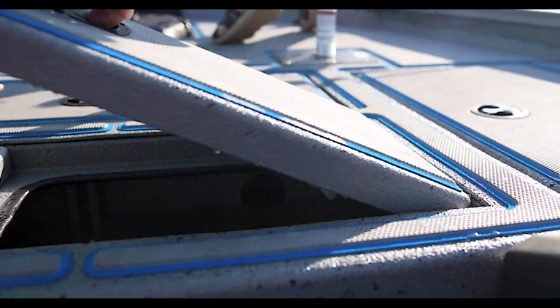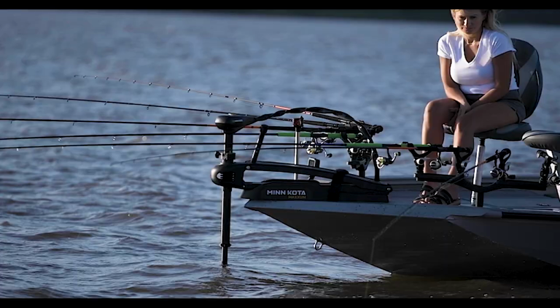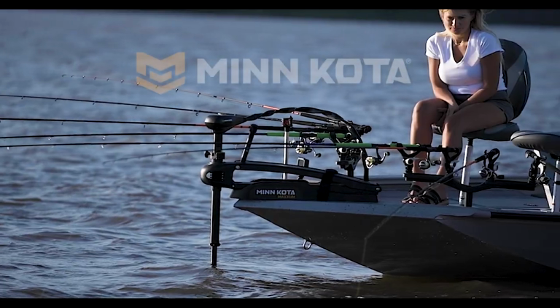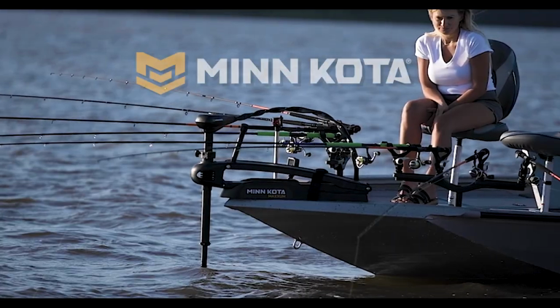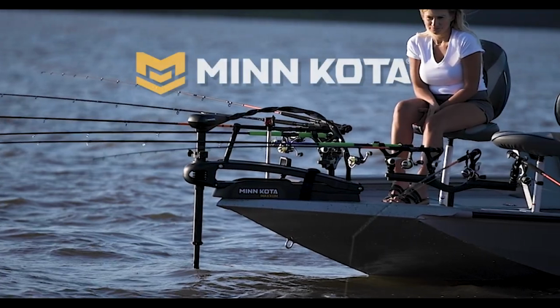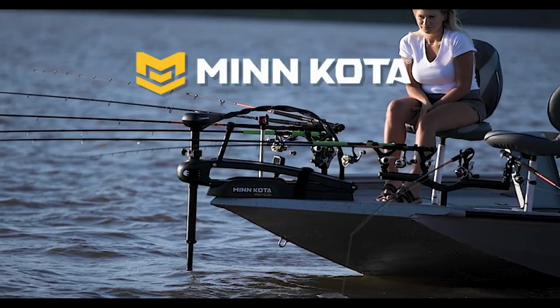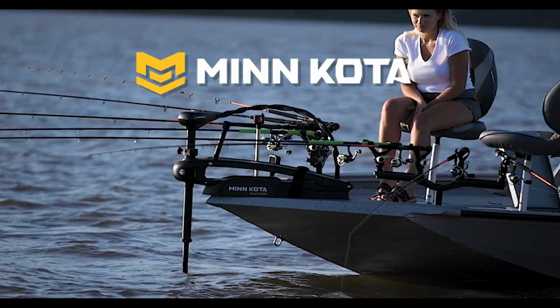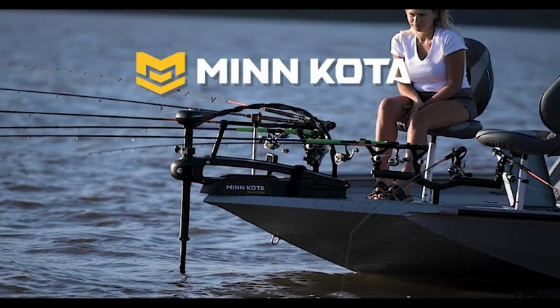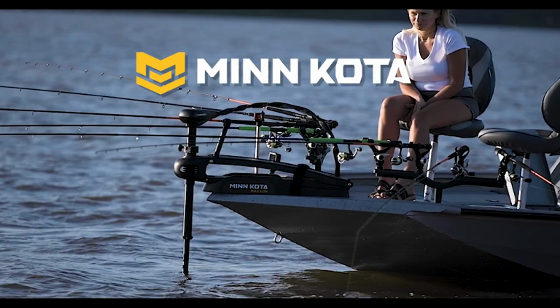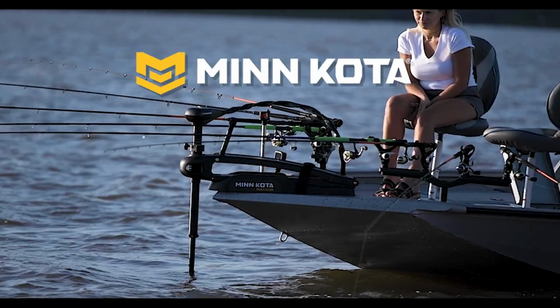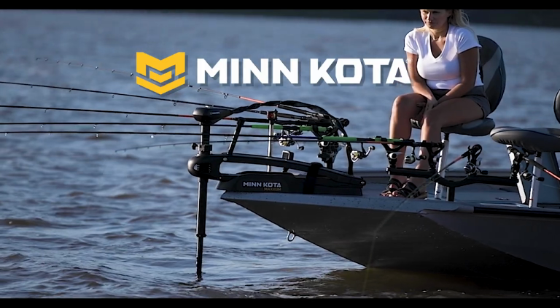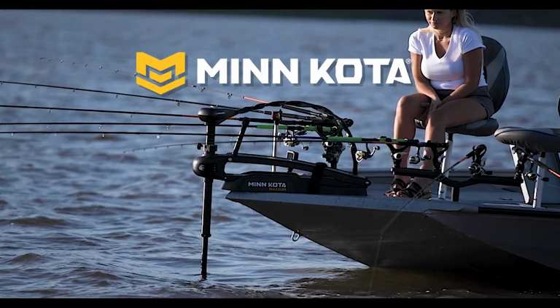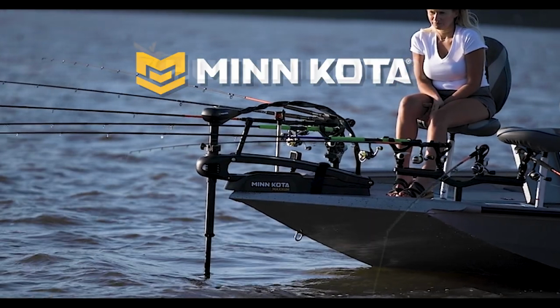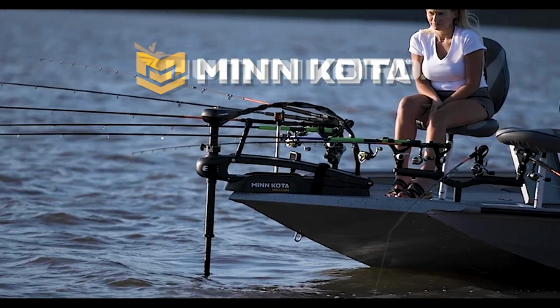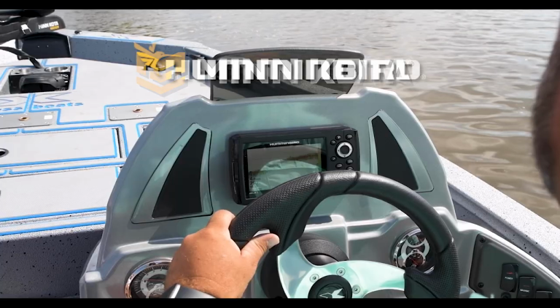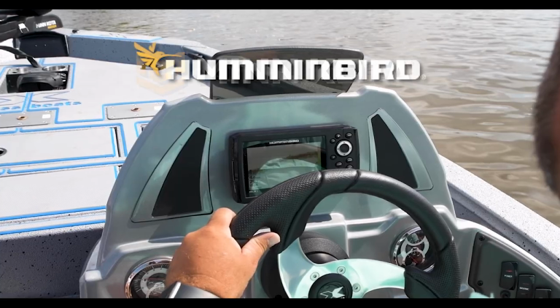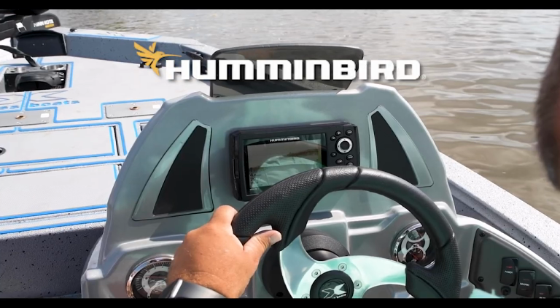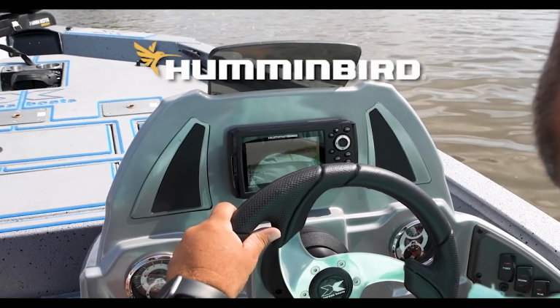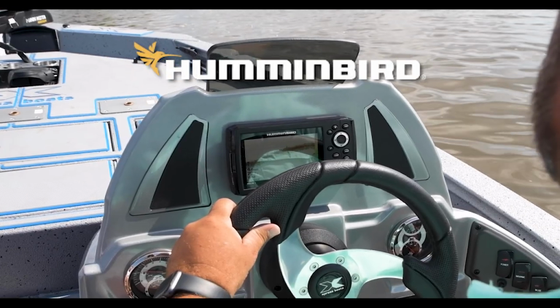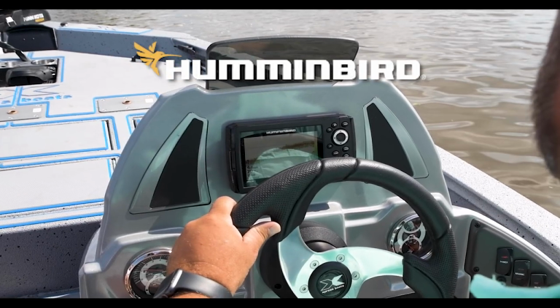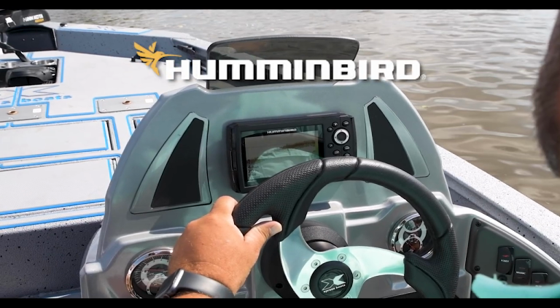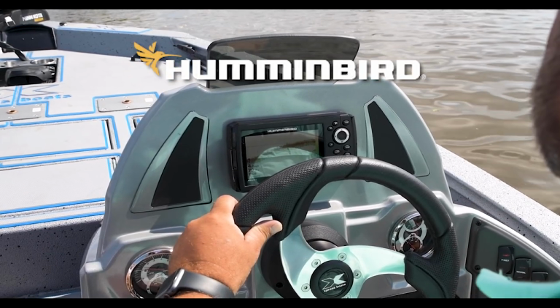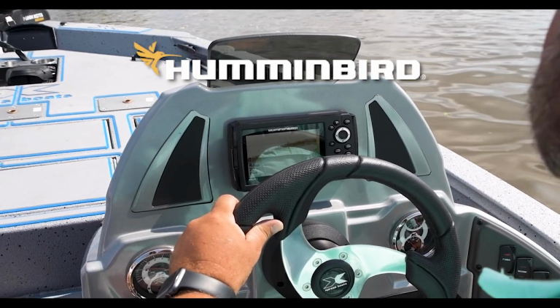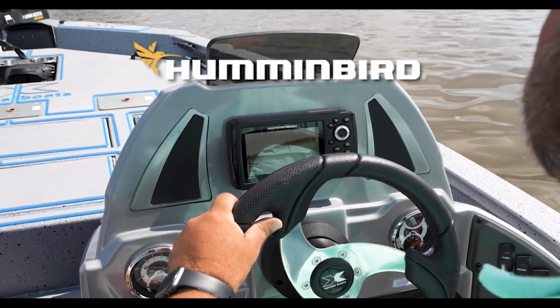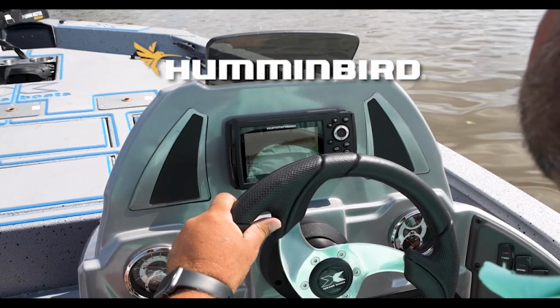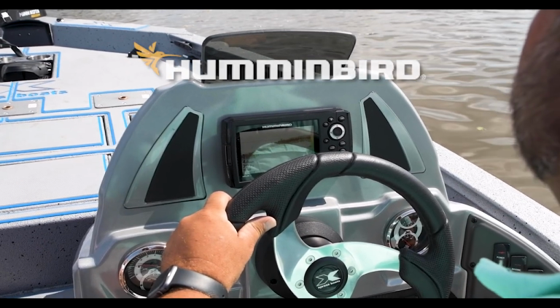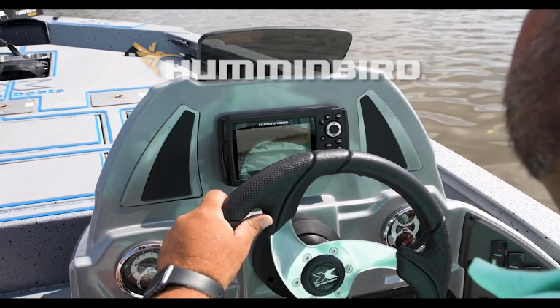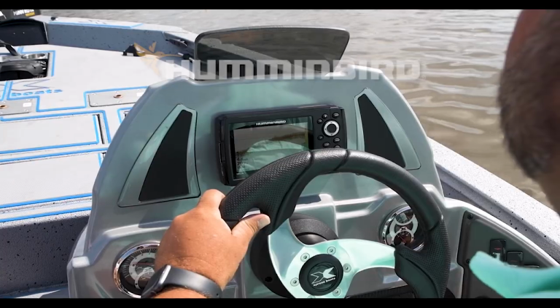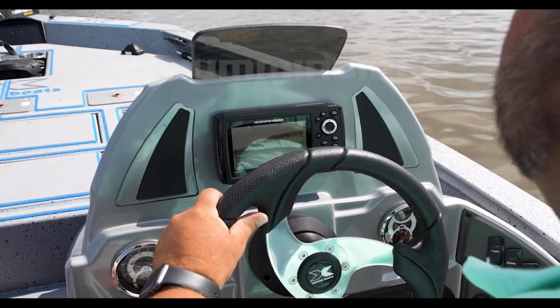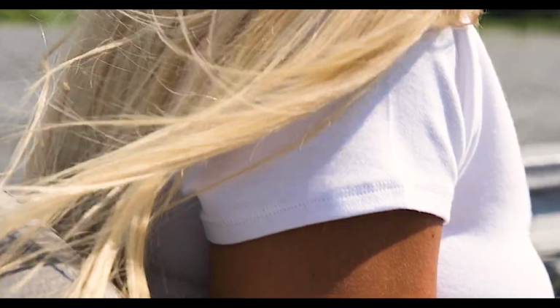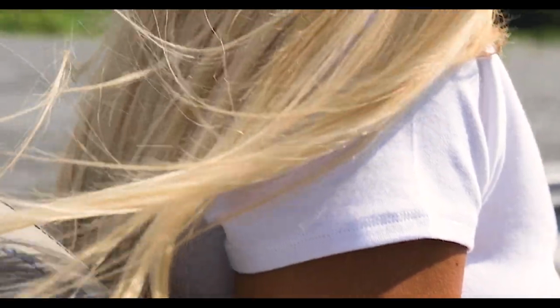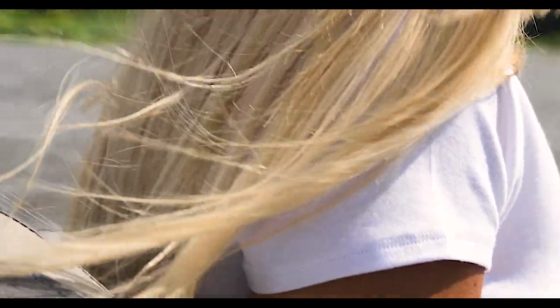A Minn Kota Edge 45-pound thrust trolling motor, a Humminbird Helix 5, and a two-bank onboard charger is sure to impress.